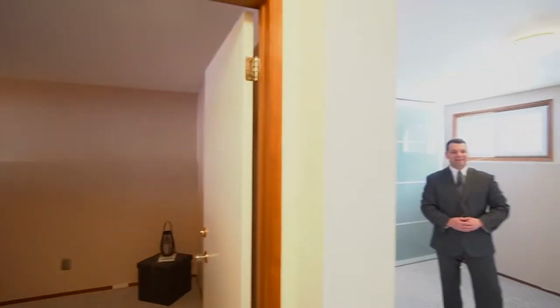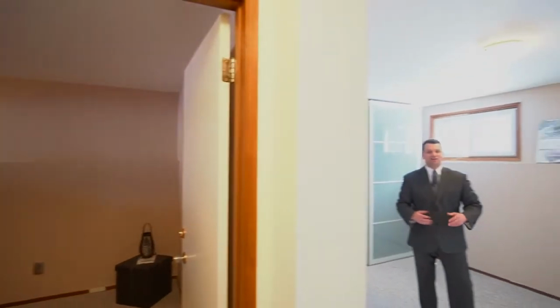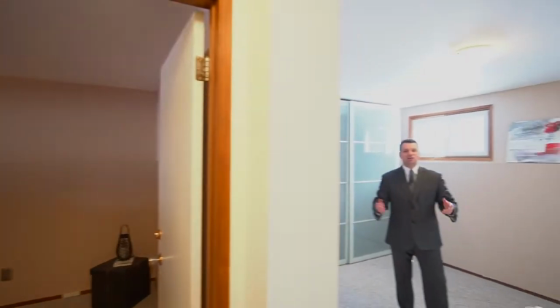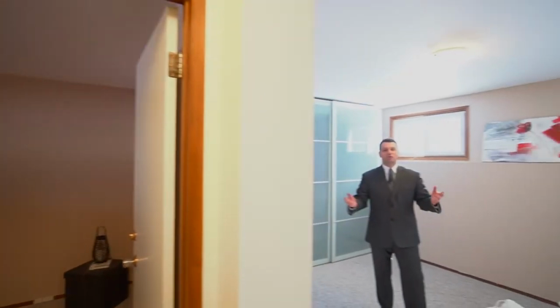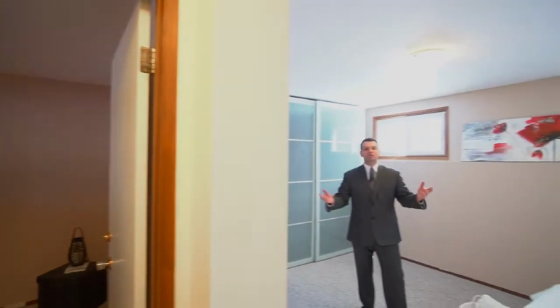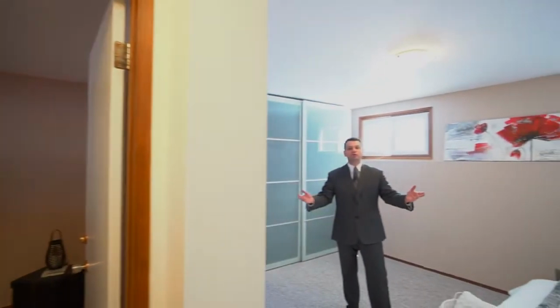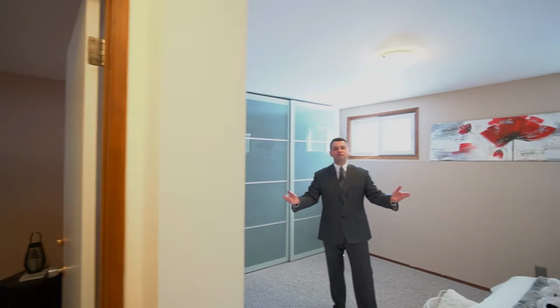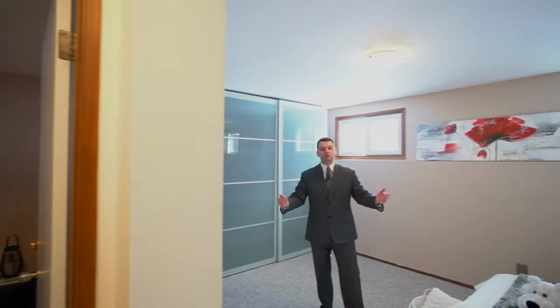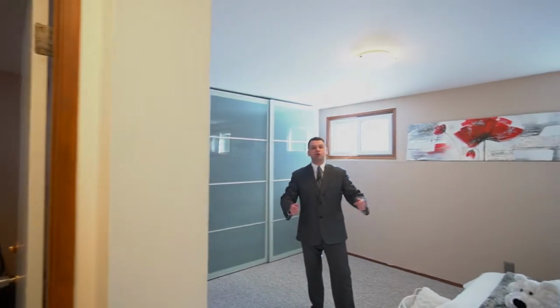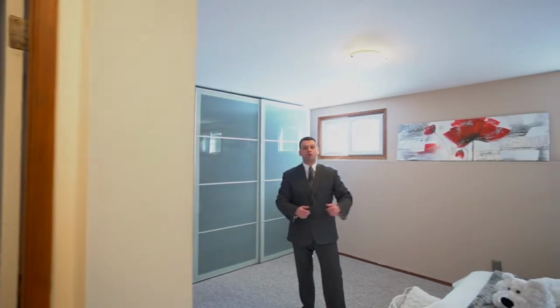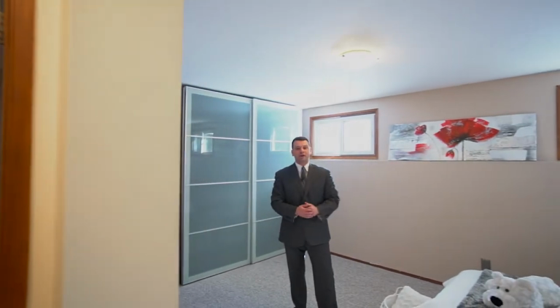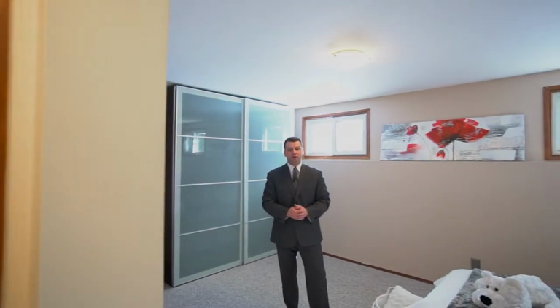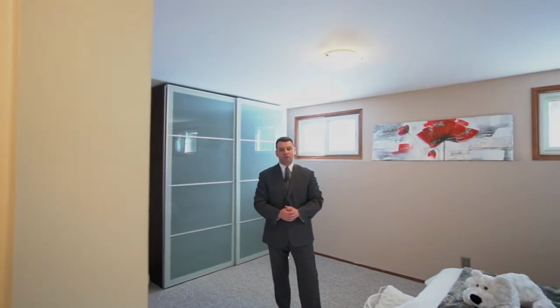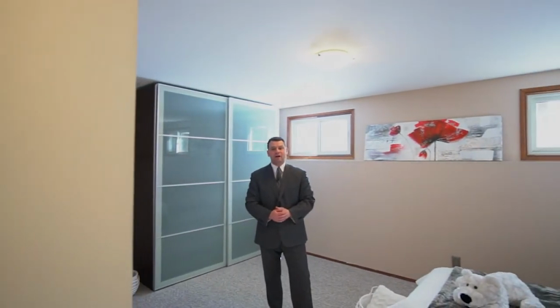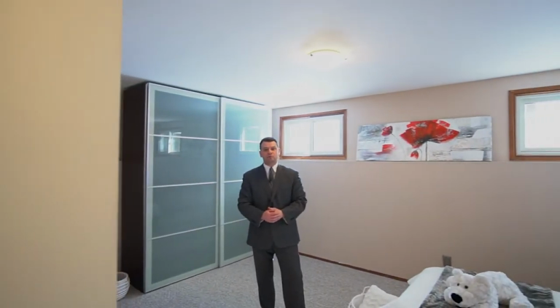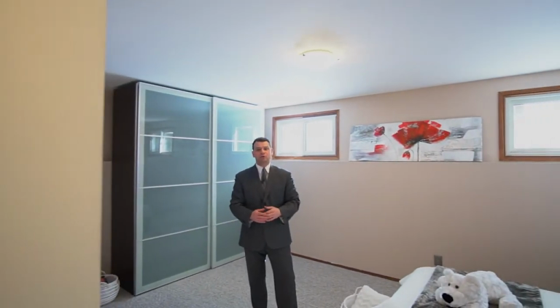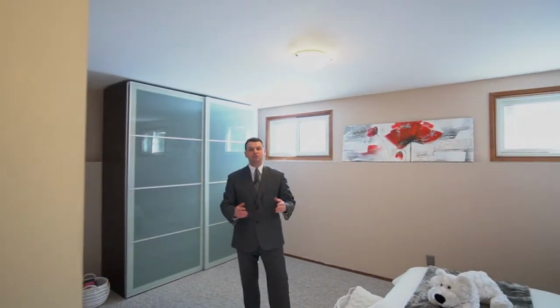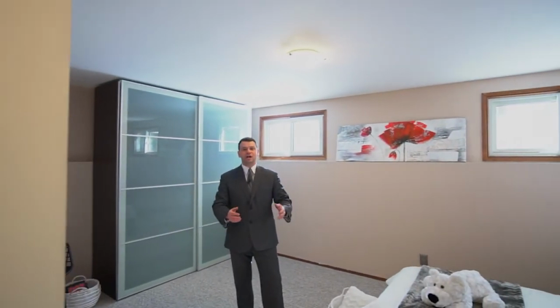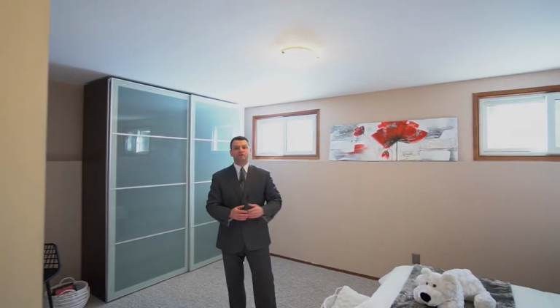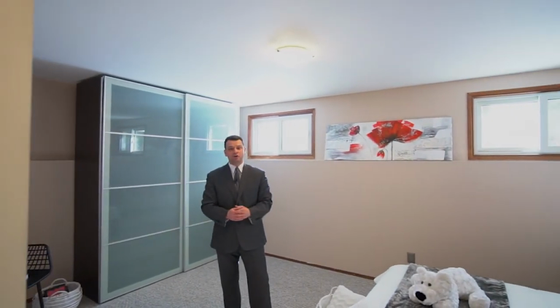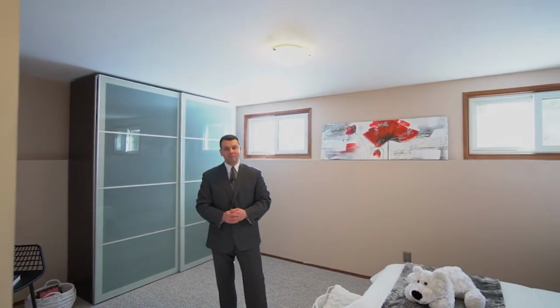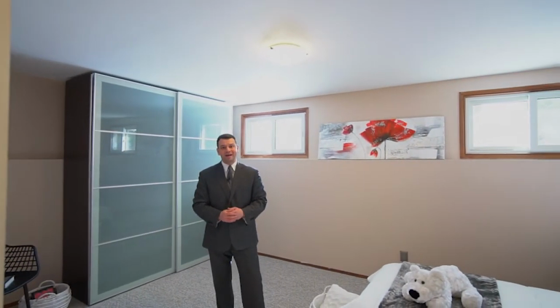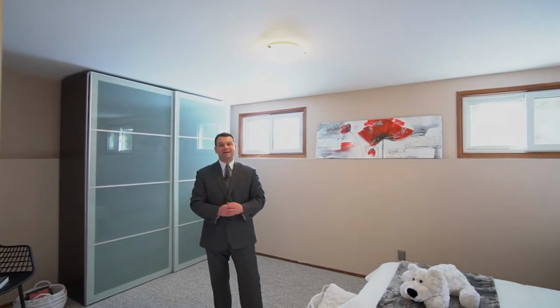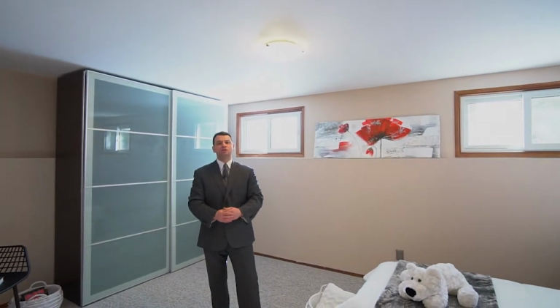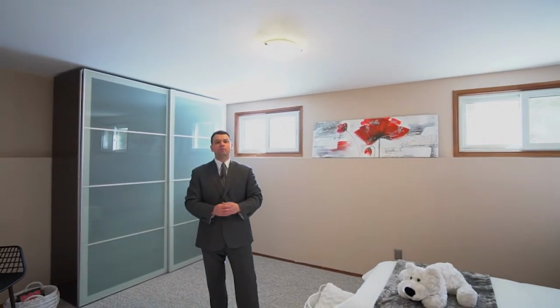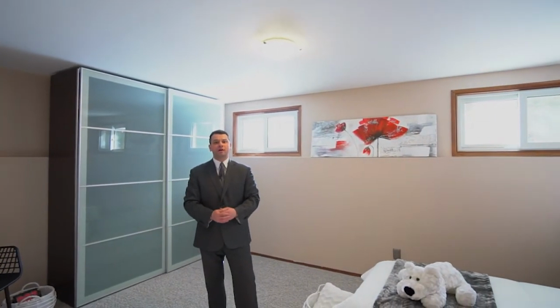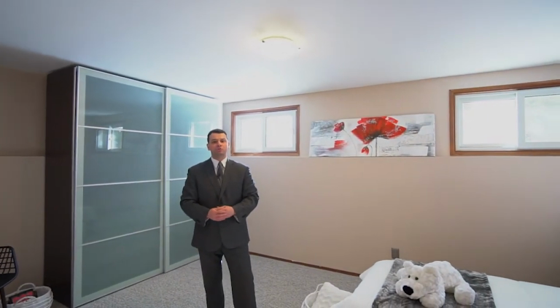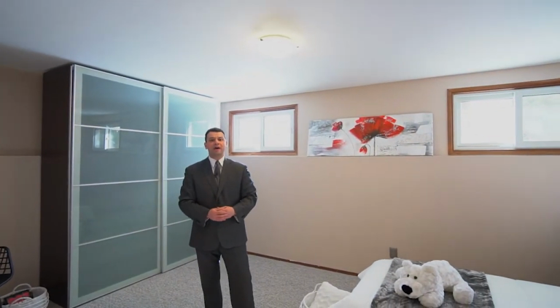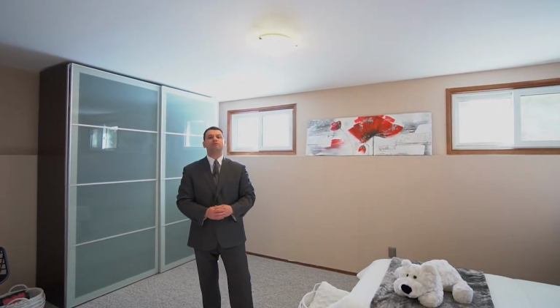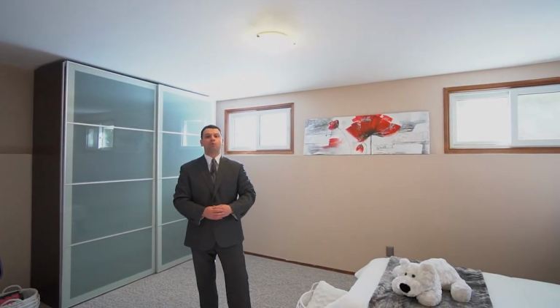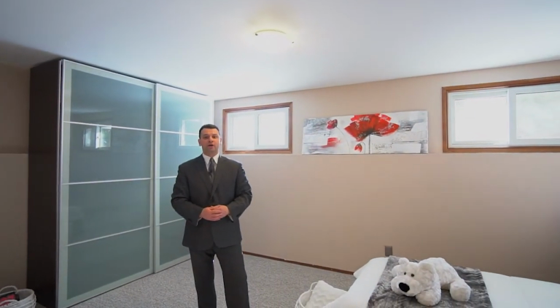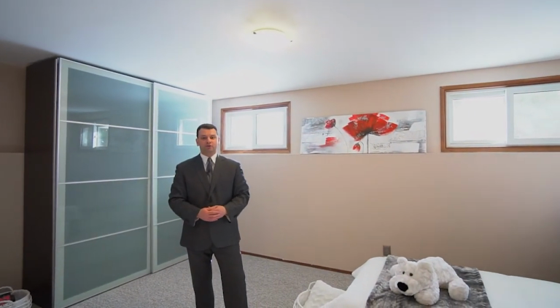Check out this fully finished lower level that comes with a good size rec room, additional bedroom, and full bathroom.